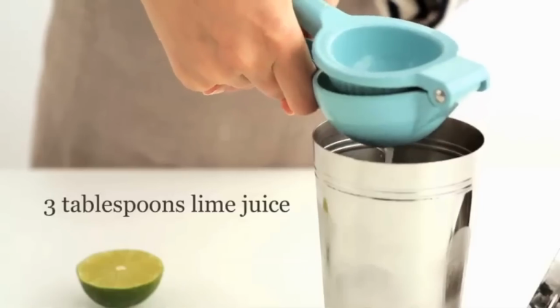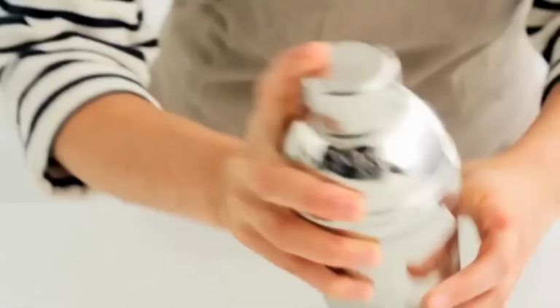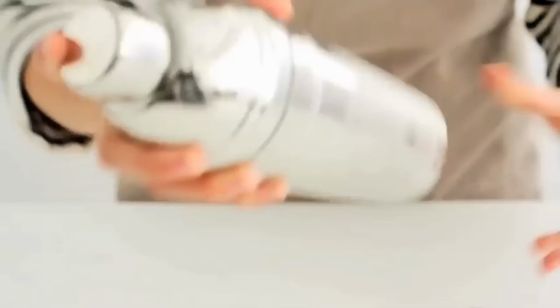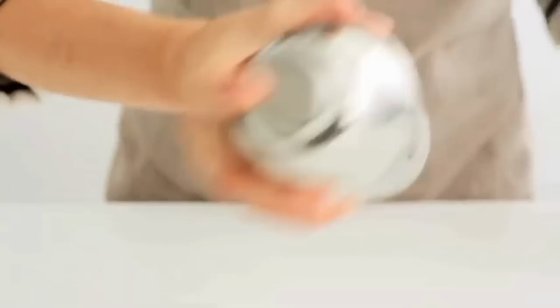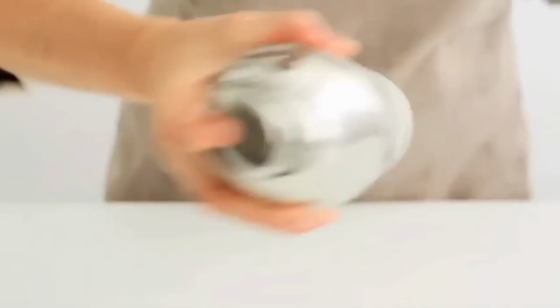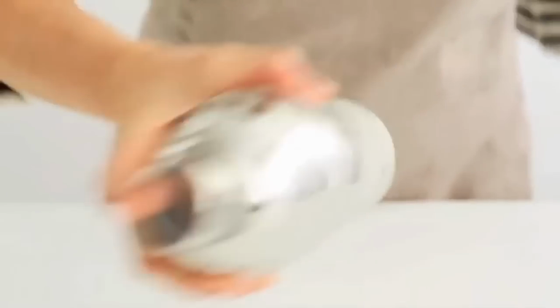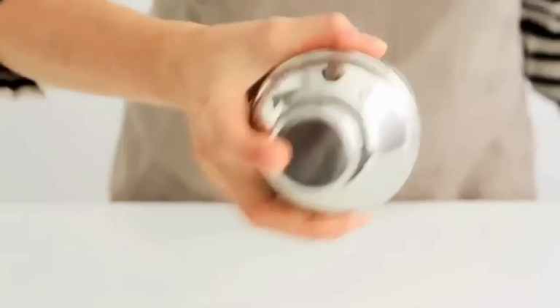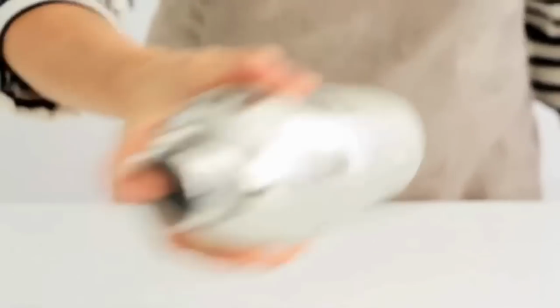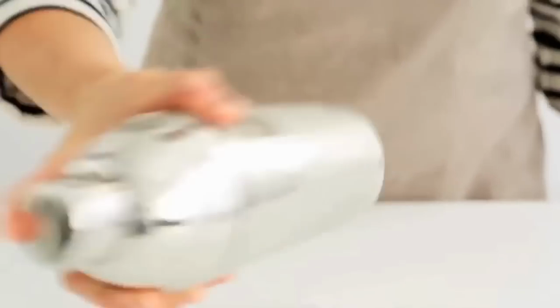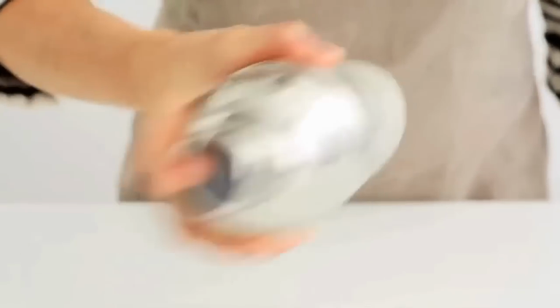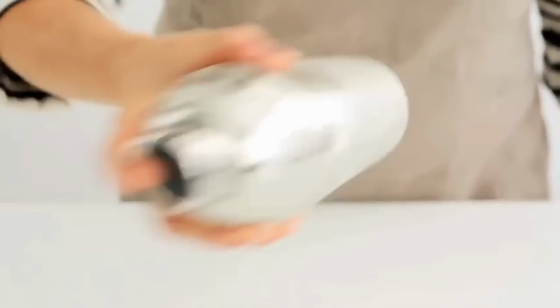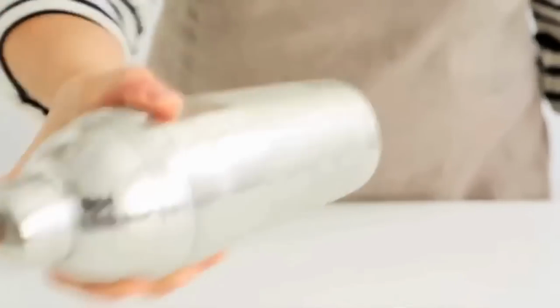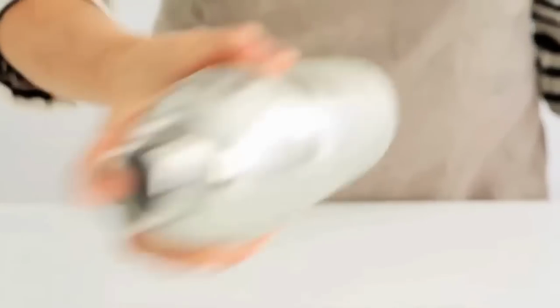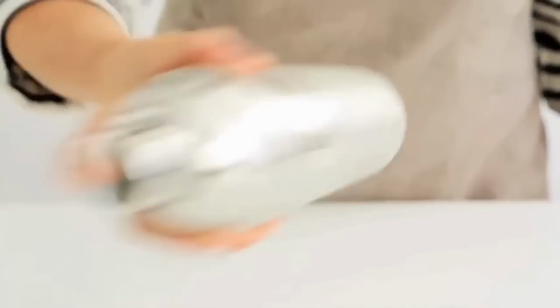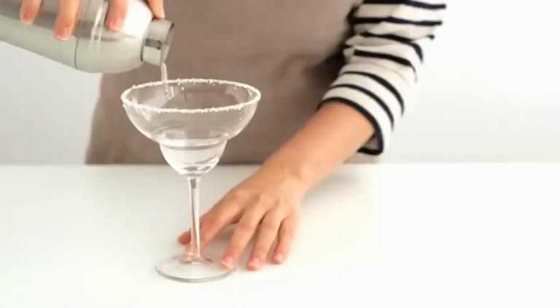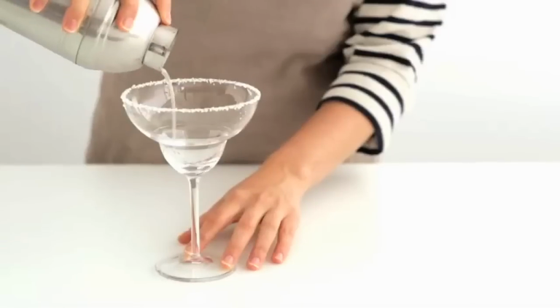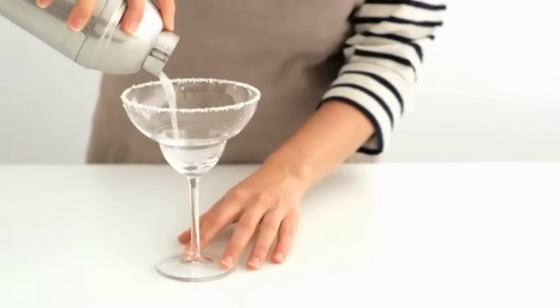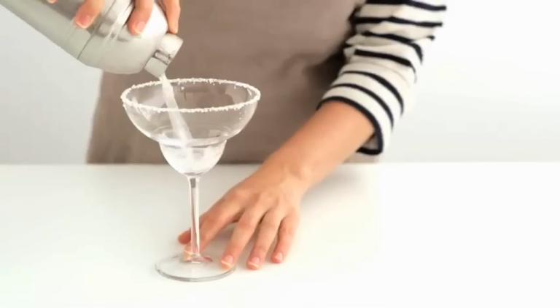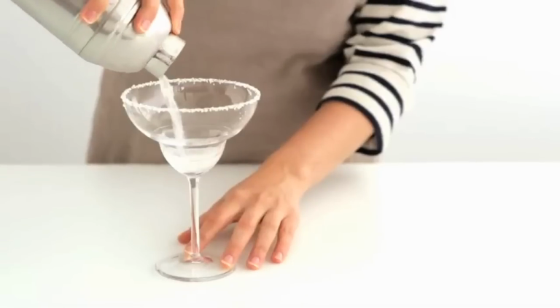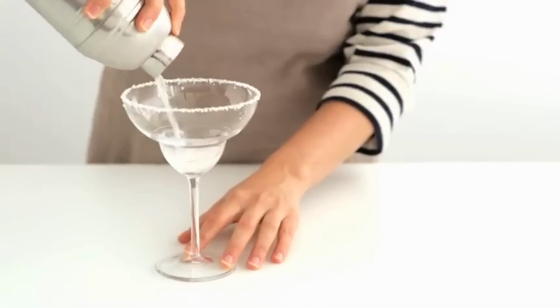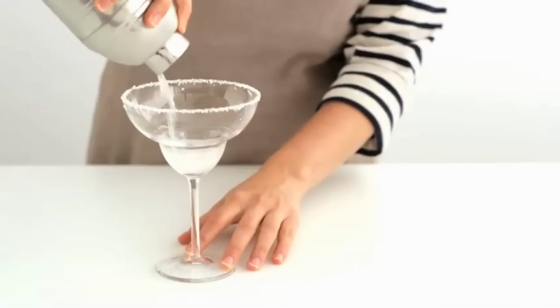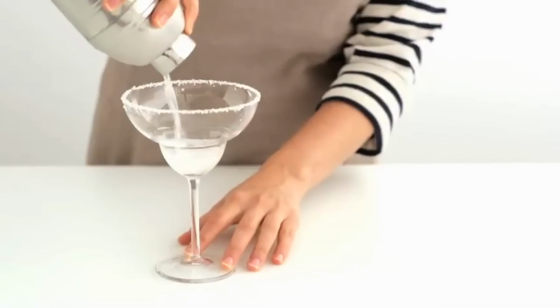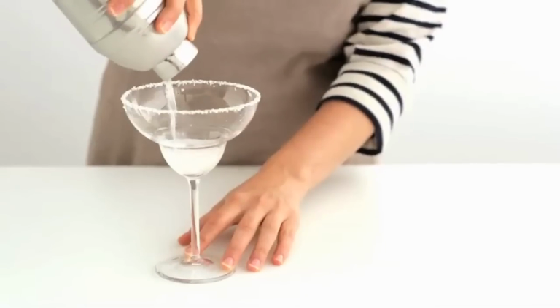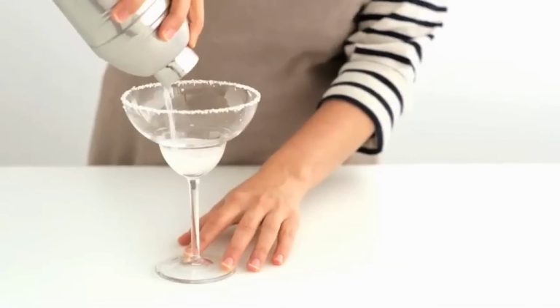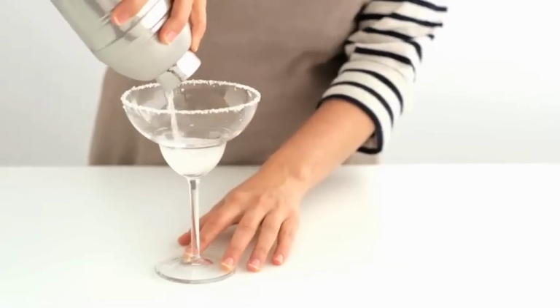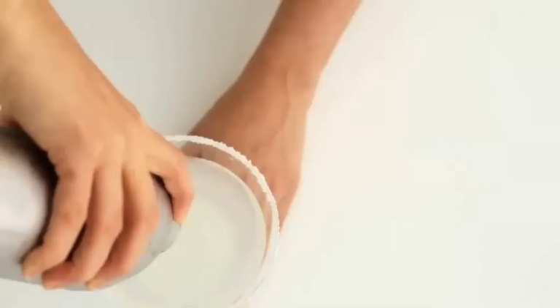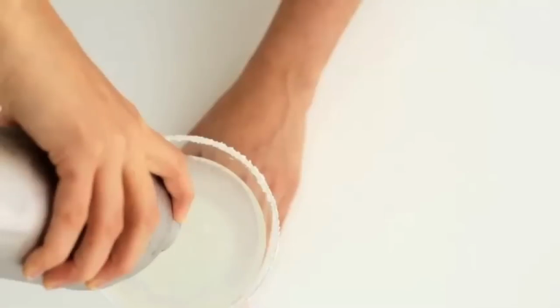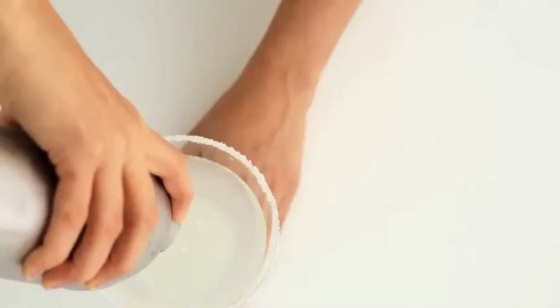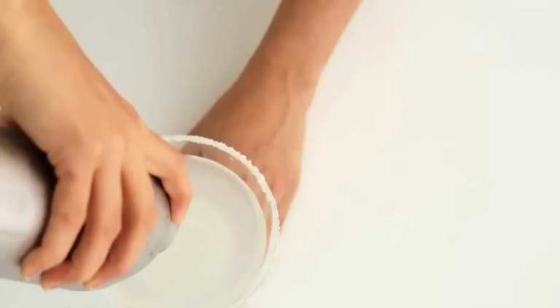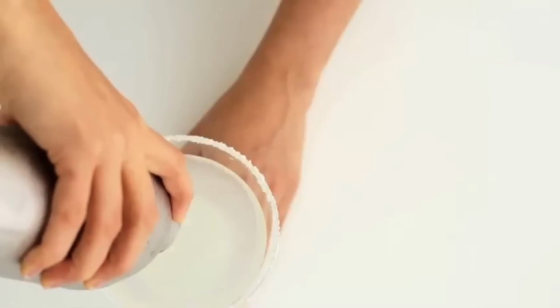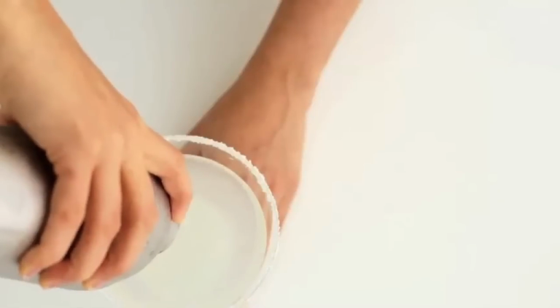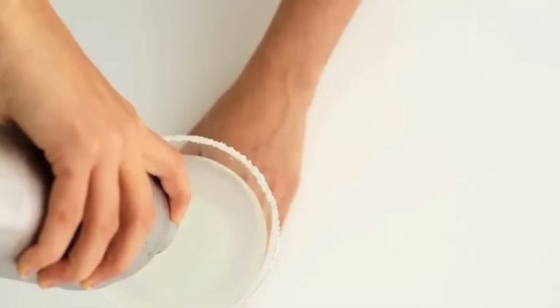Shake until well combined and chilled. Strain into the salt-rimmed glass.